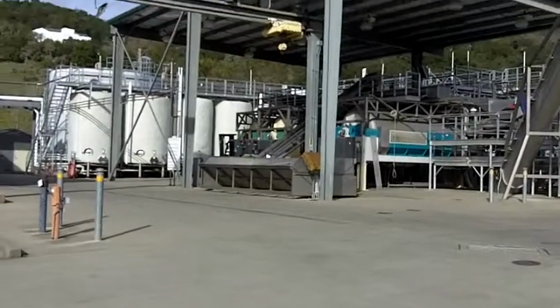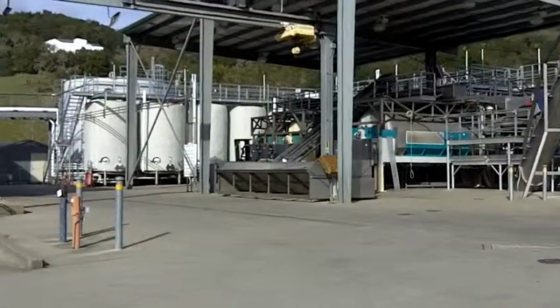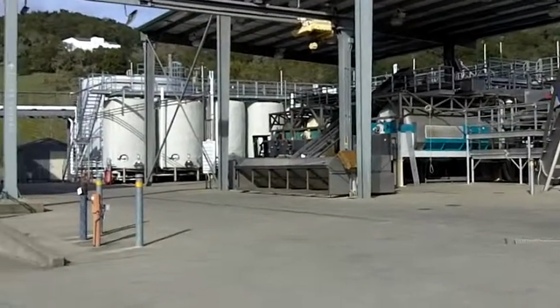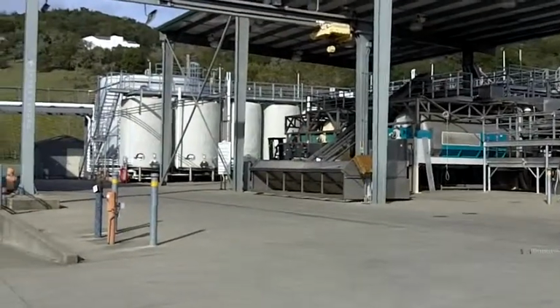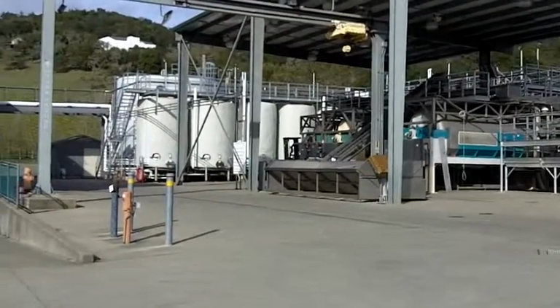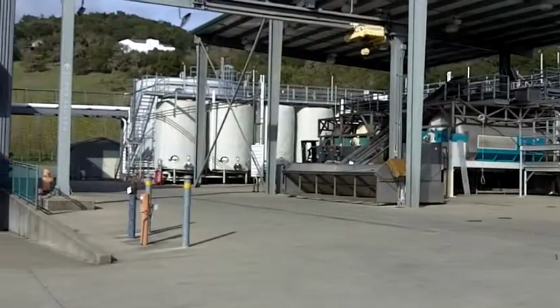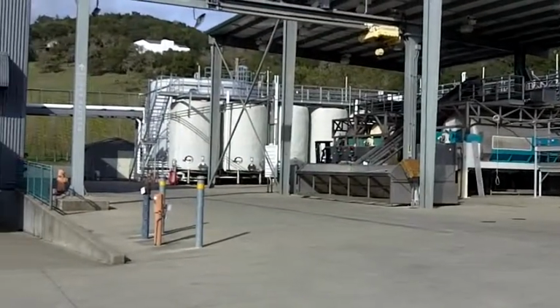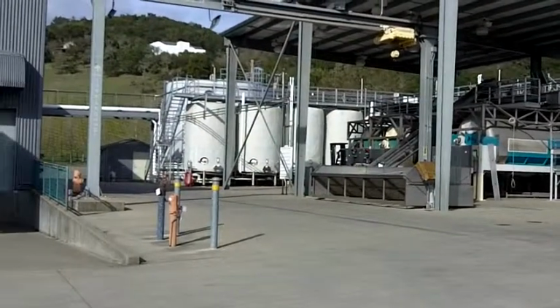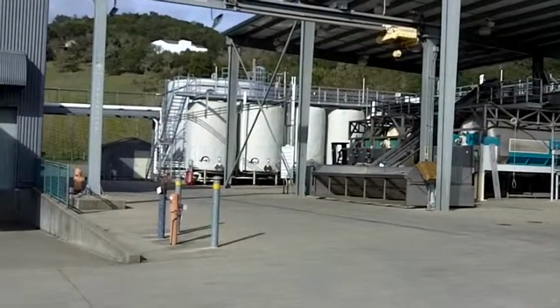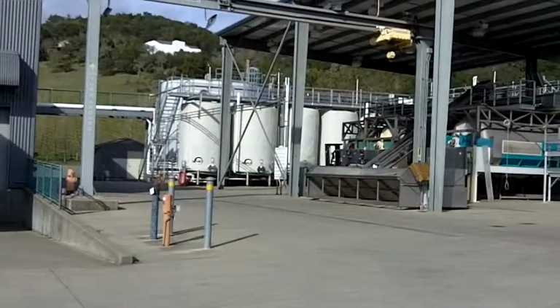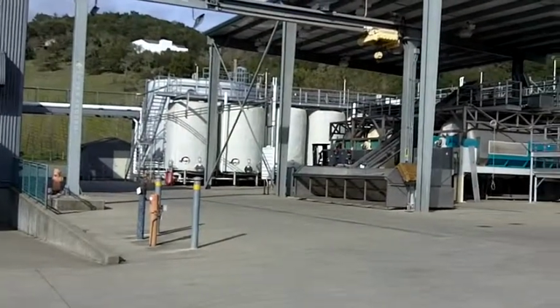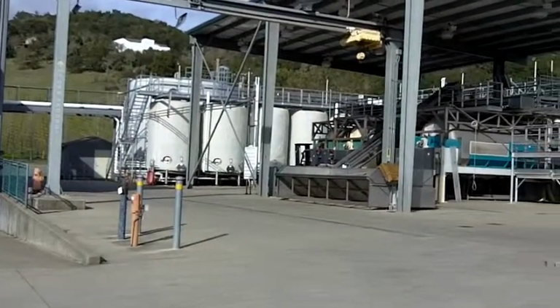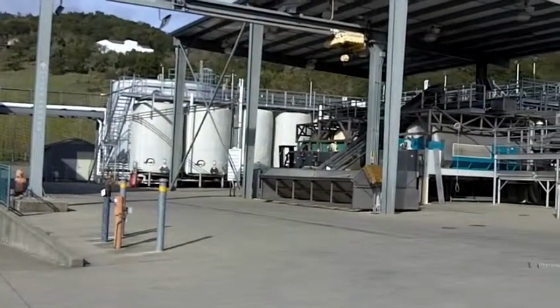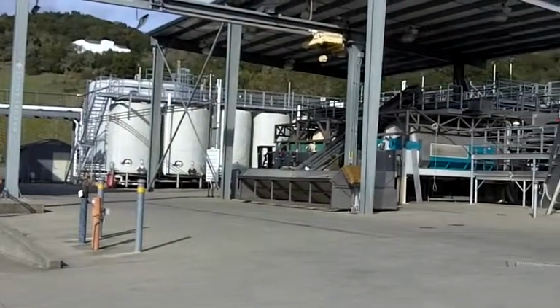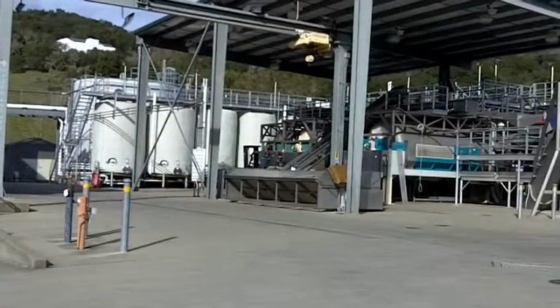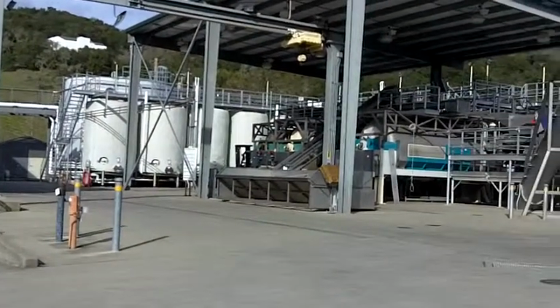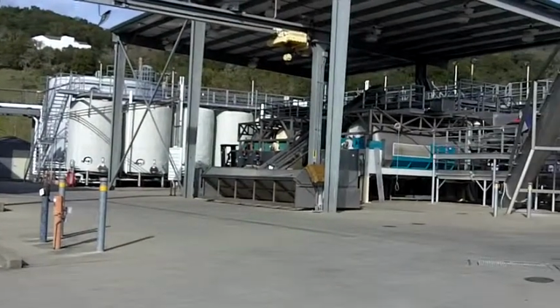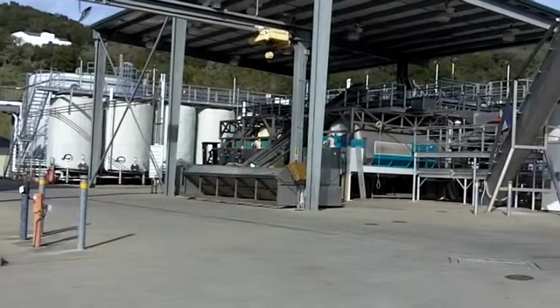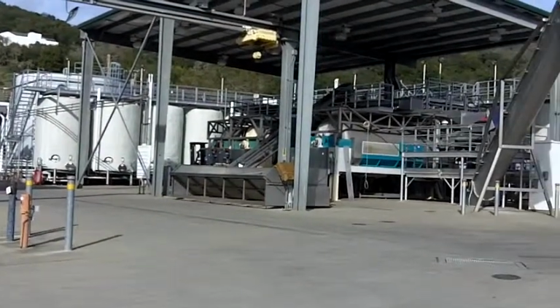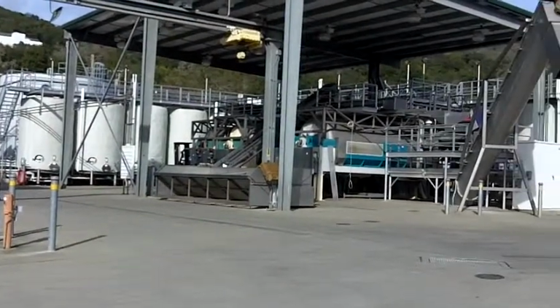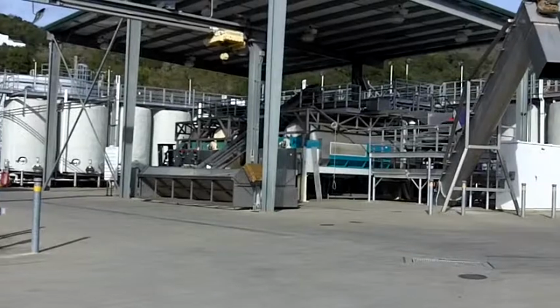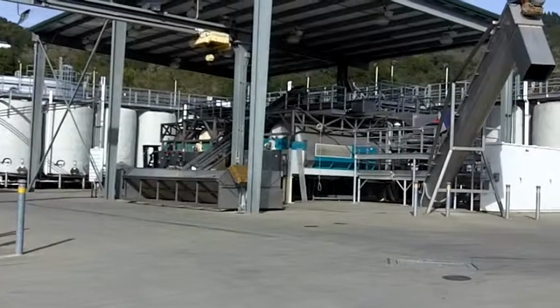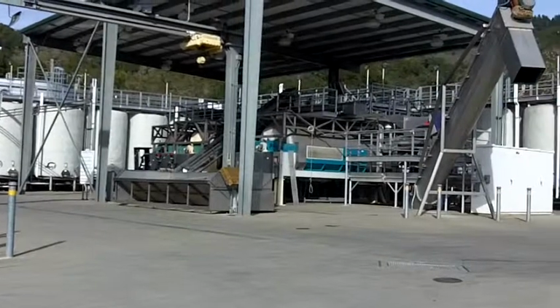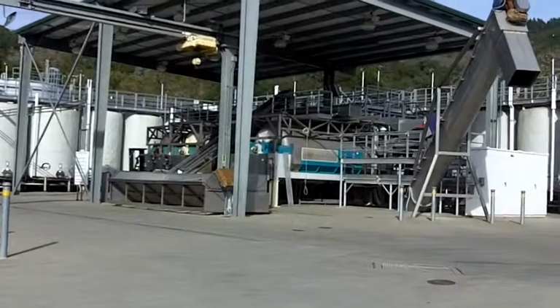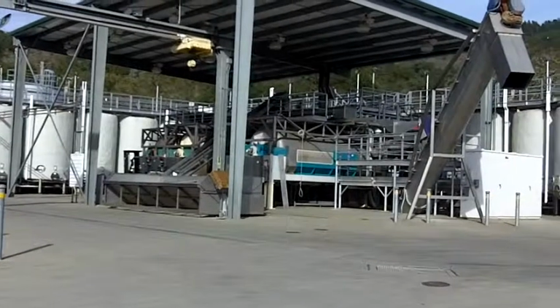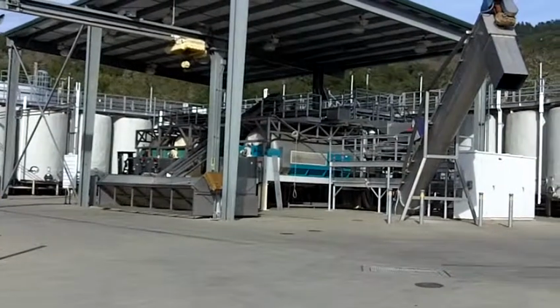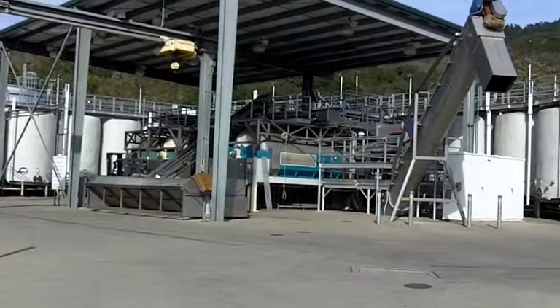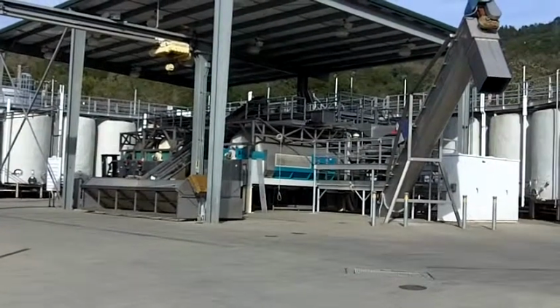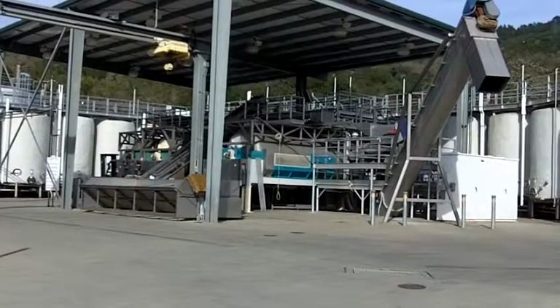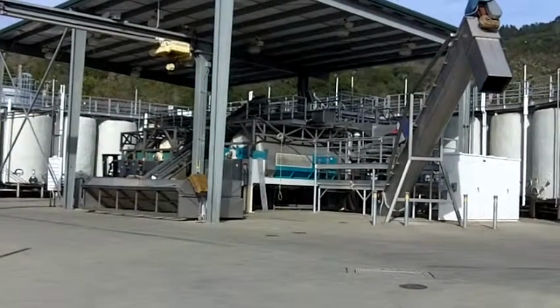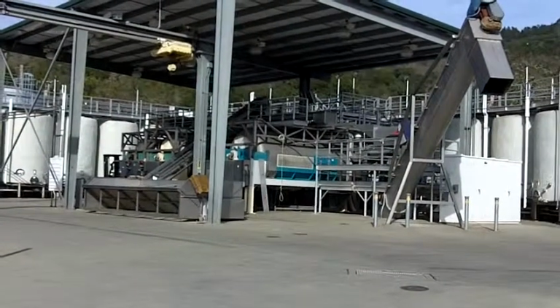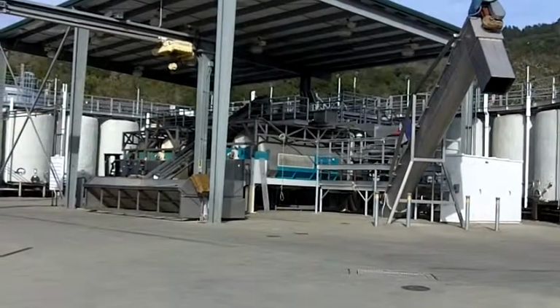This is the whole winemaking crush pad right here, and the whole winery is actually outside. The only thing that's inside is when they put the wine into the barrels.